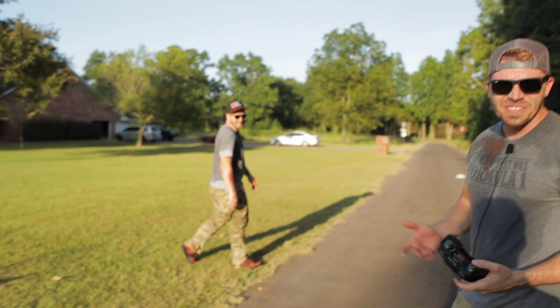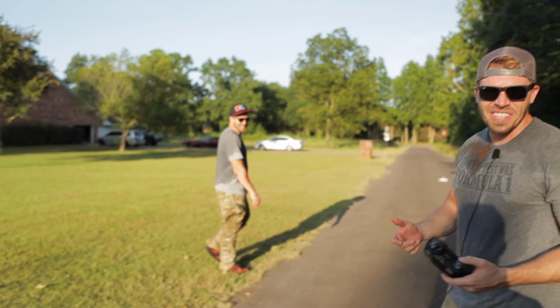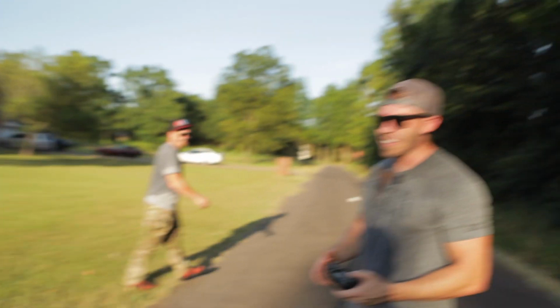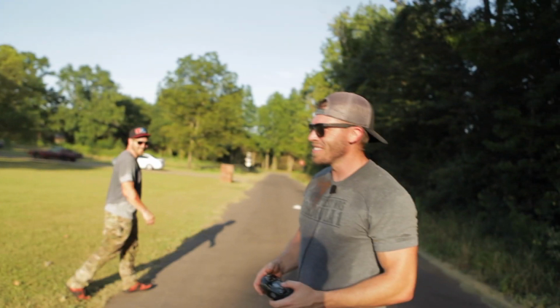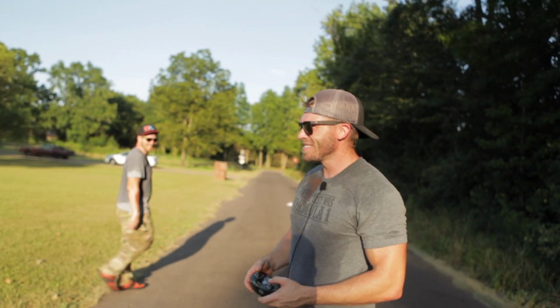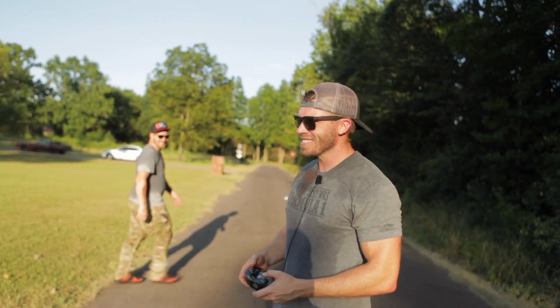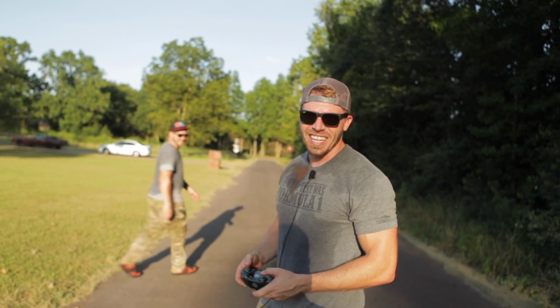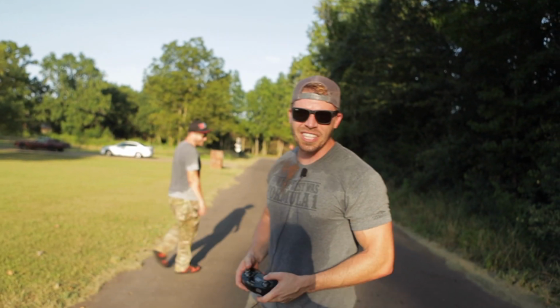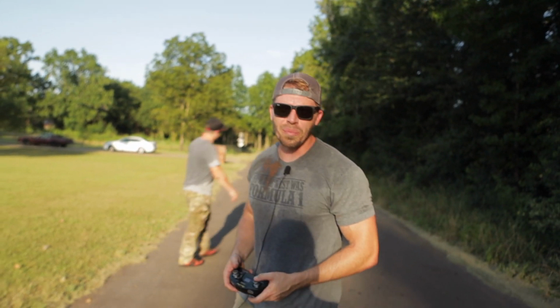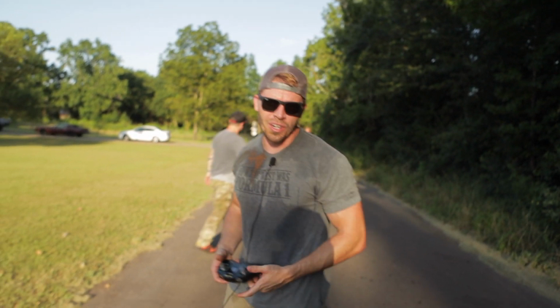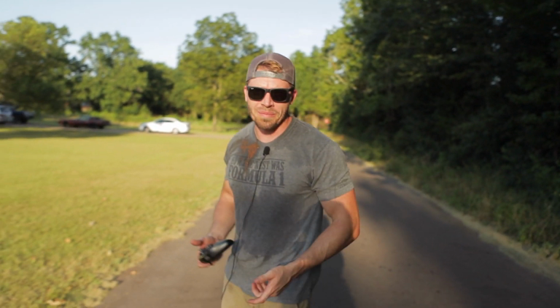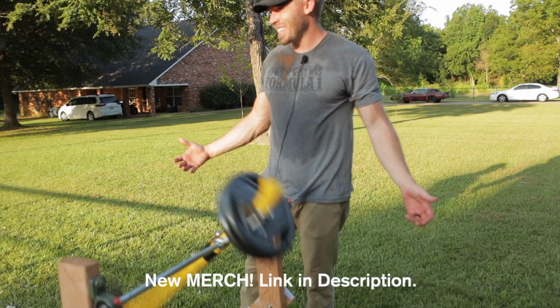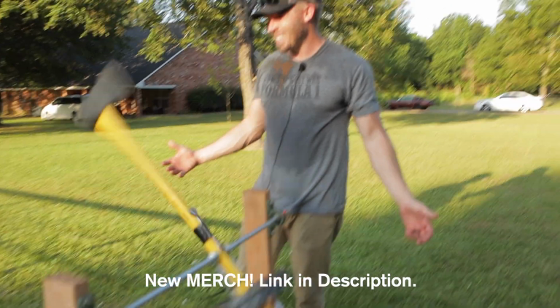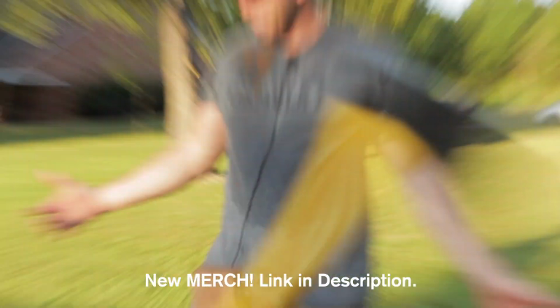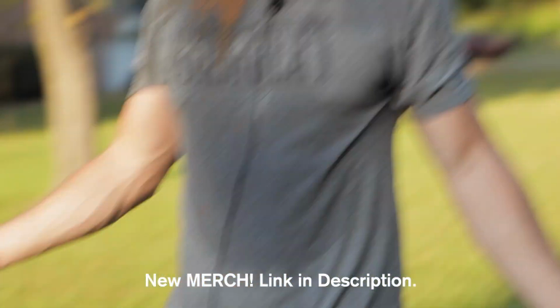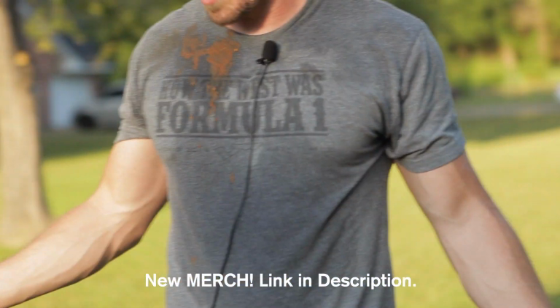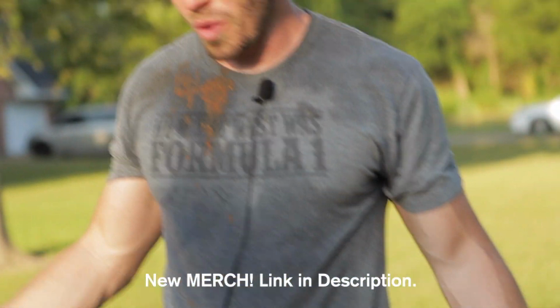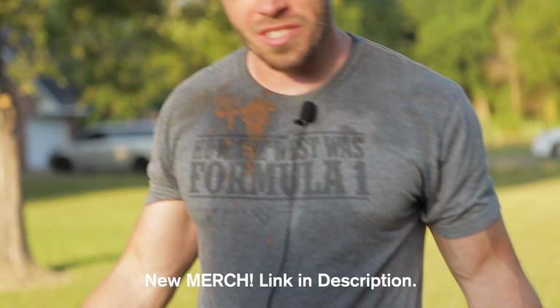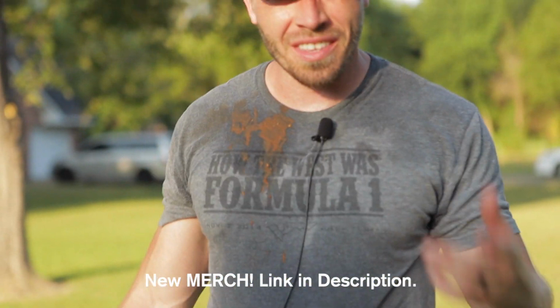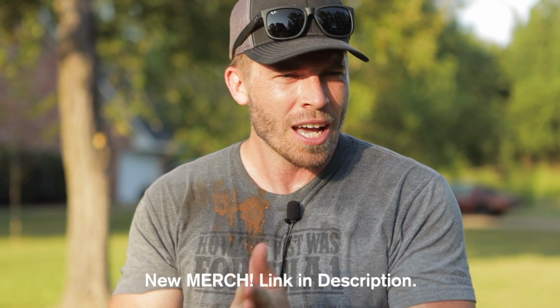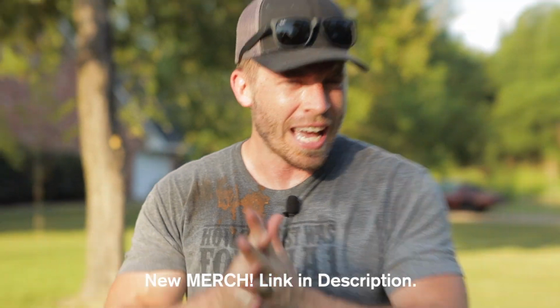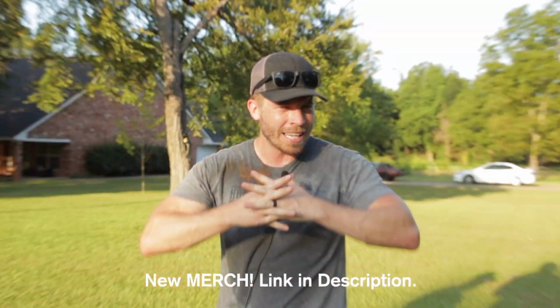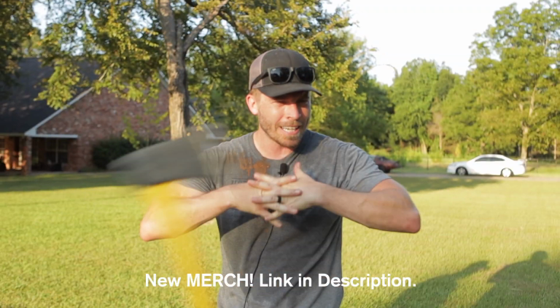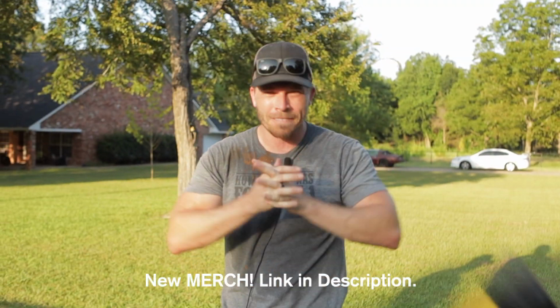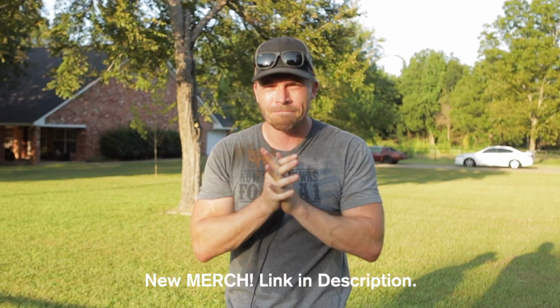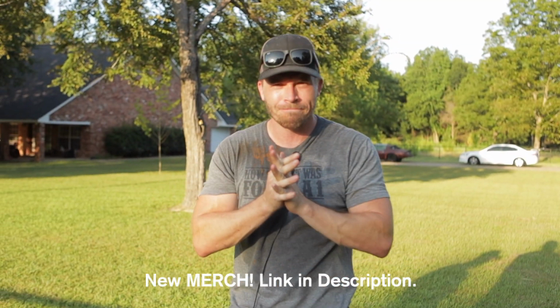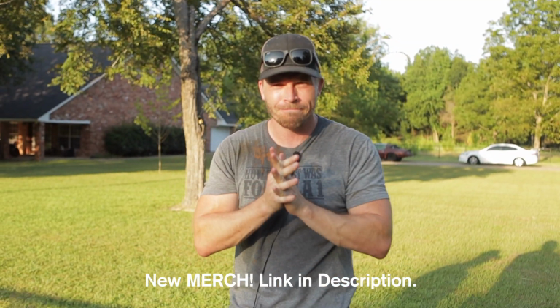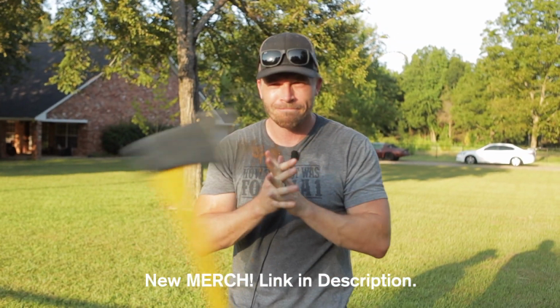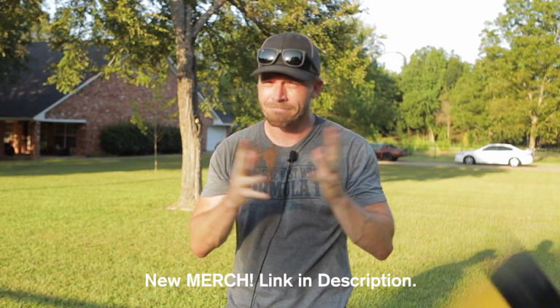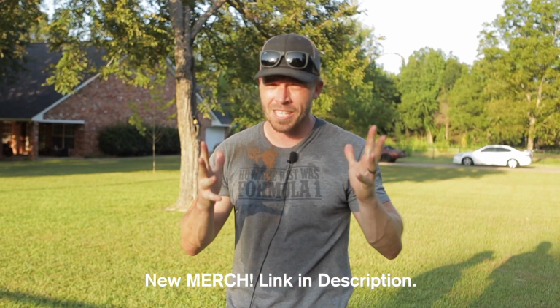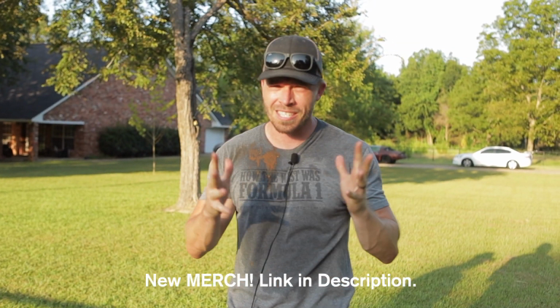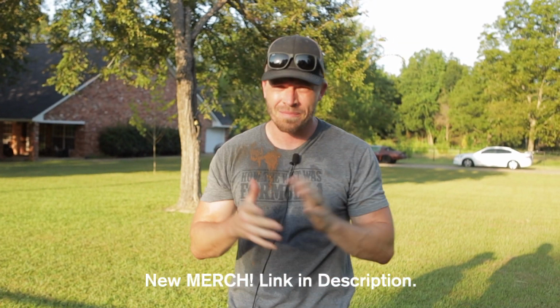Yeah, it did burn him. Thanks for watching and see you next time.